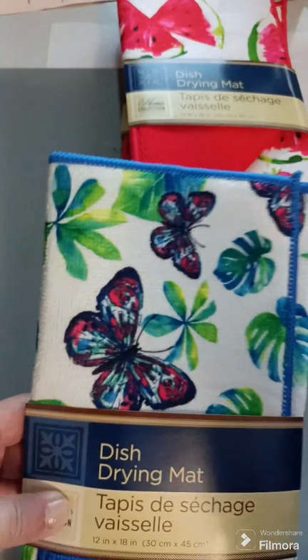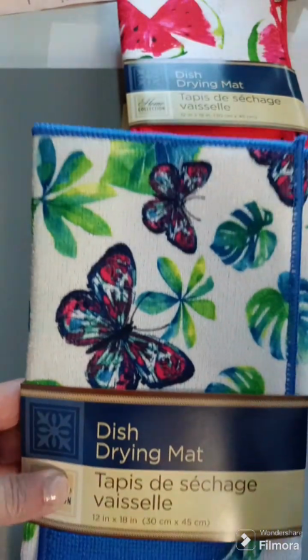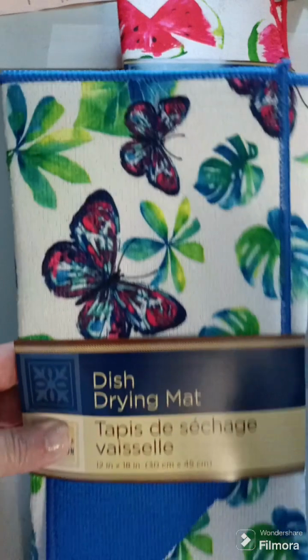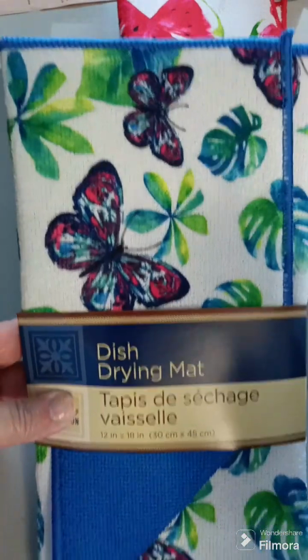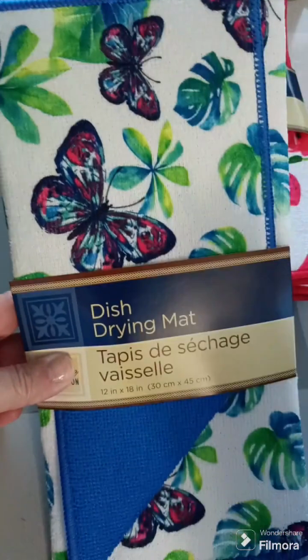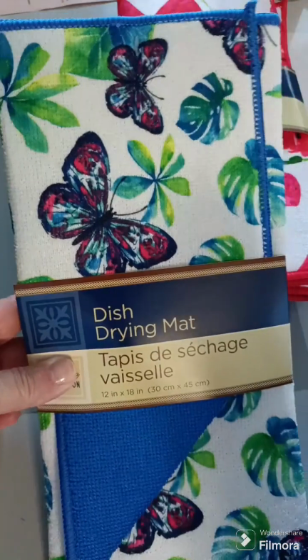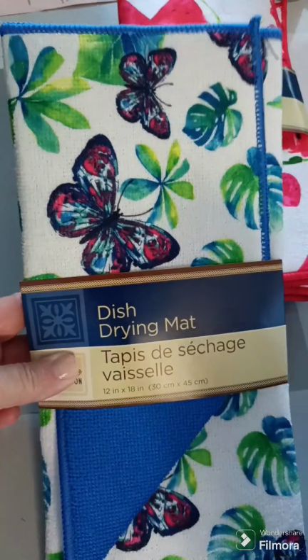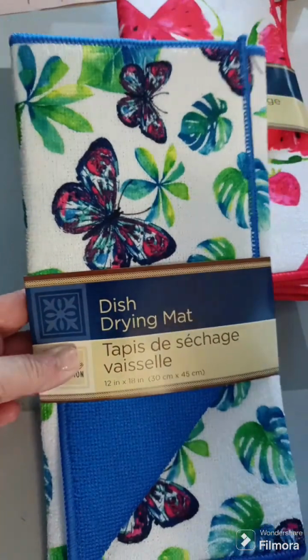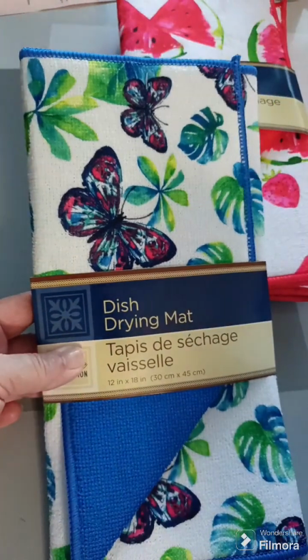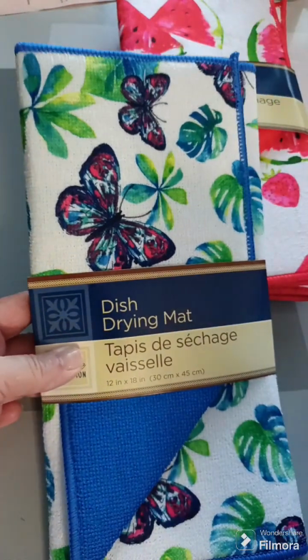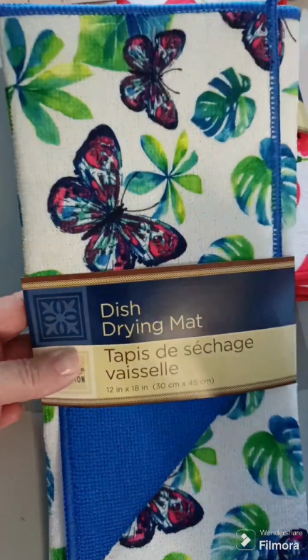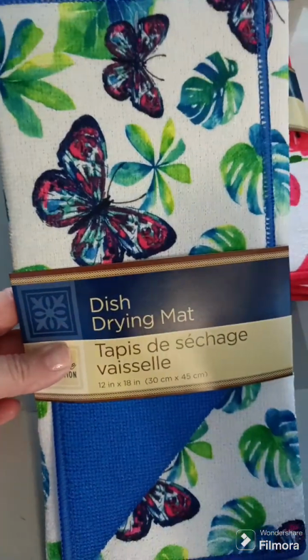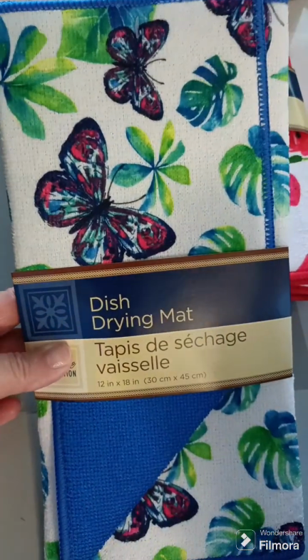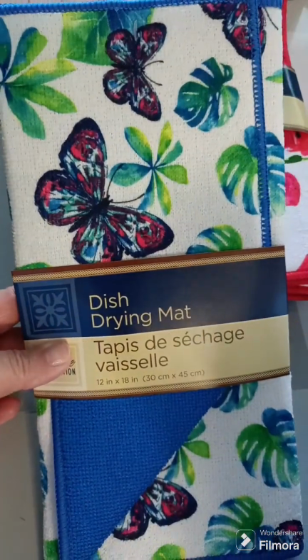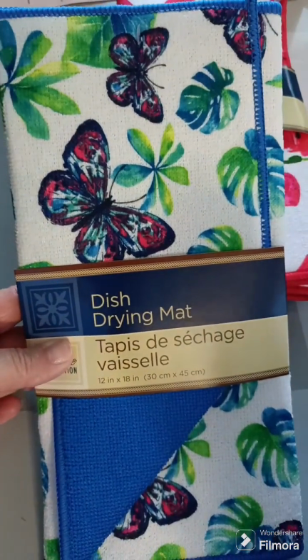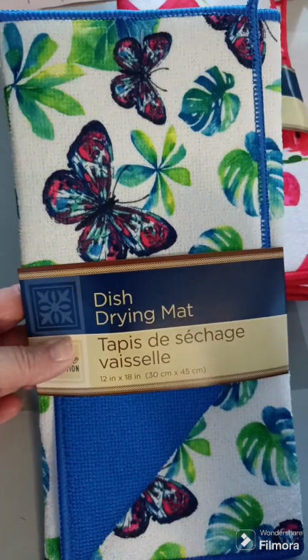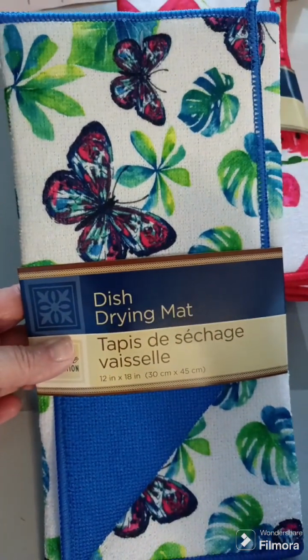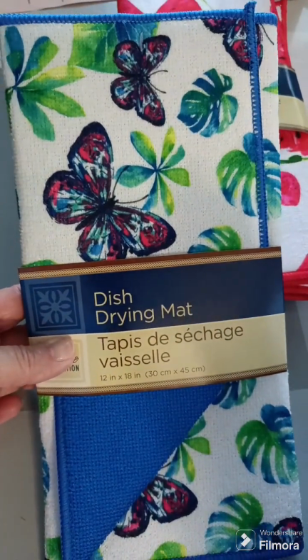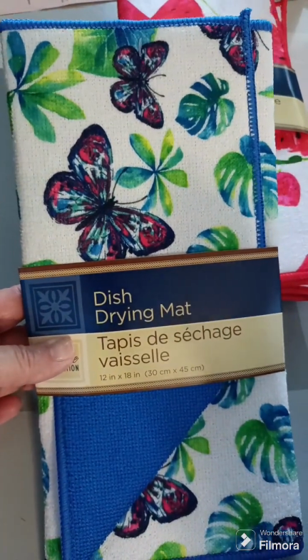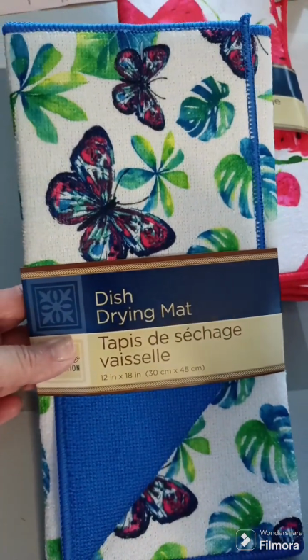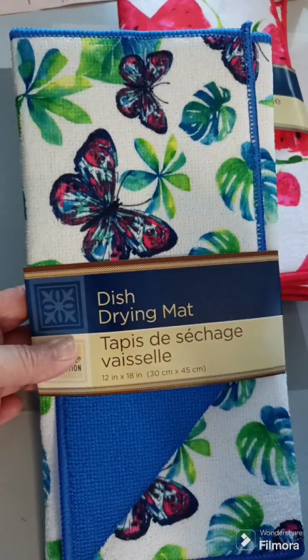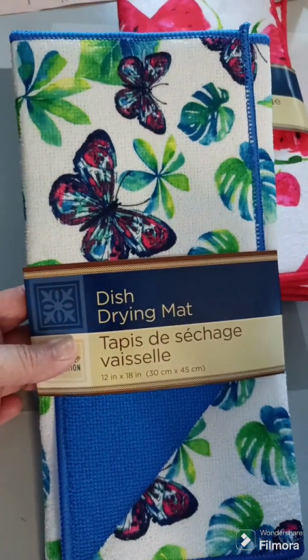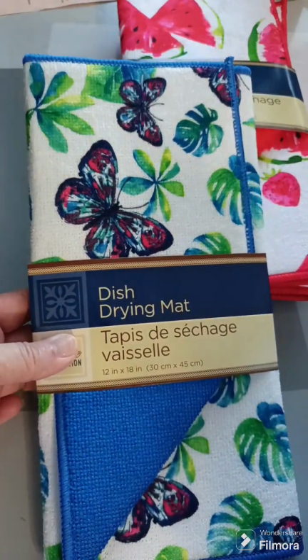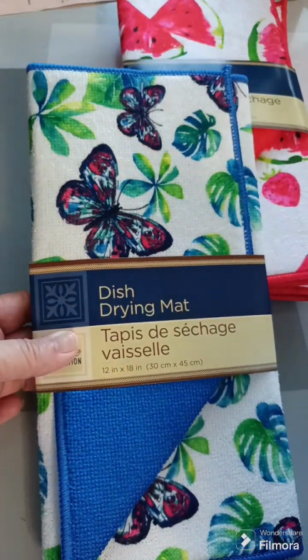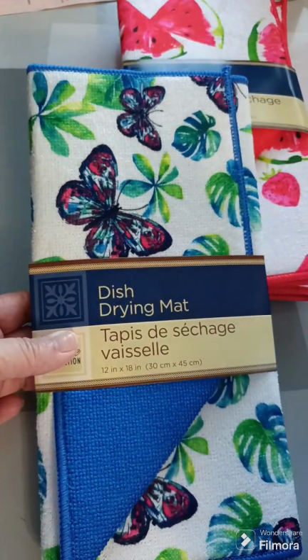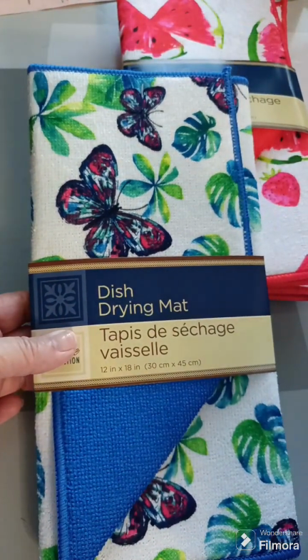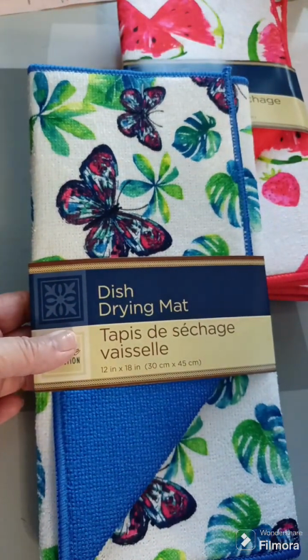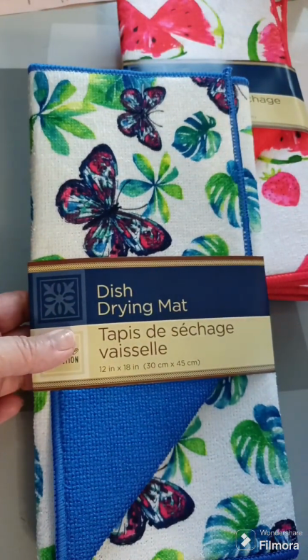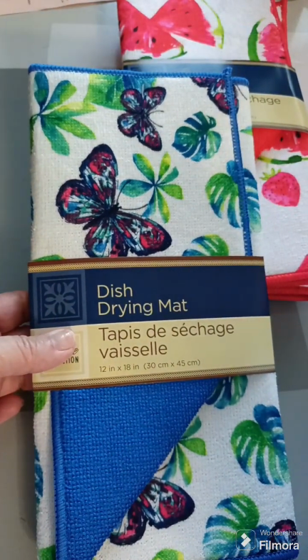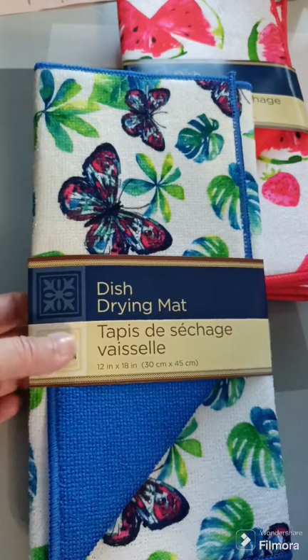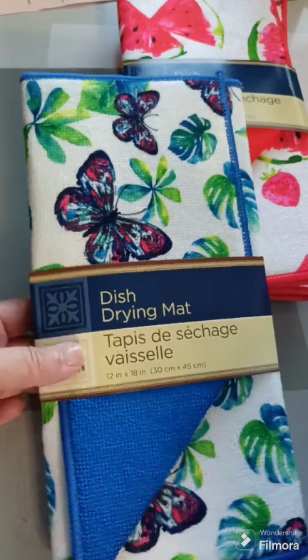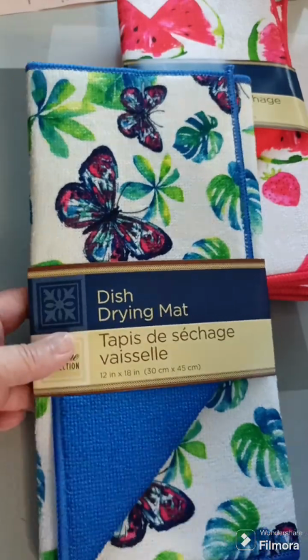Unfortunately this was the last one they had. But hey, if somebody sees one in the store, I'll send you $1.25 plus shipping.